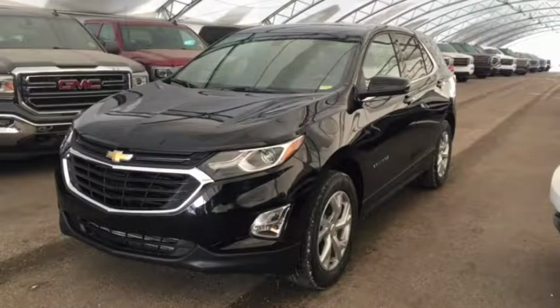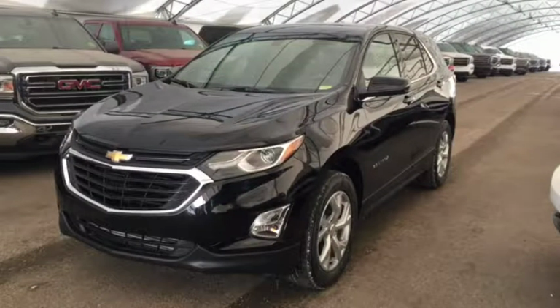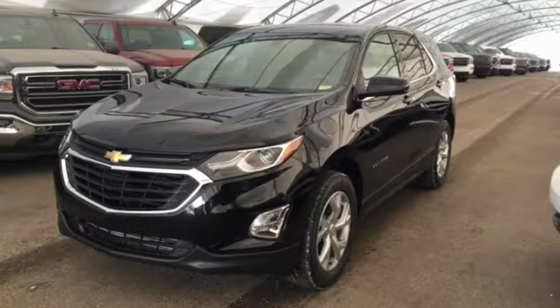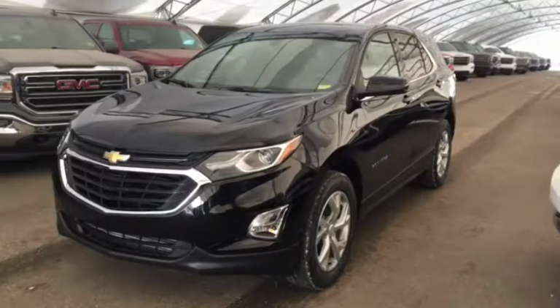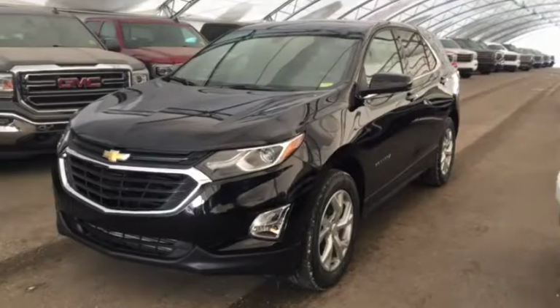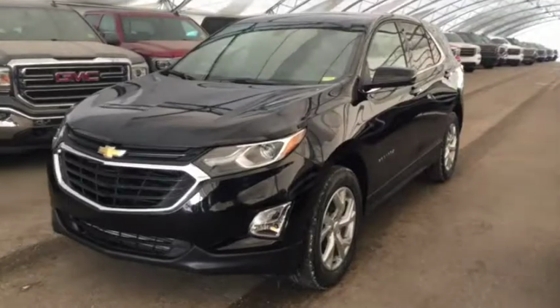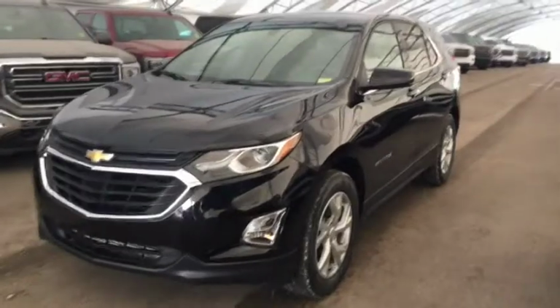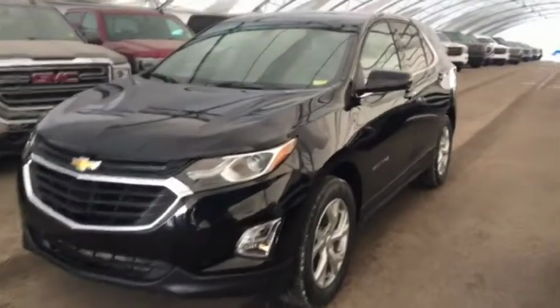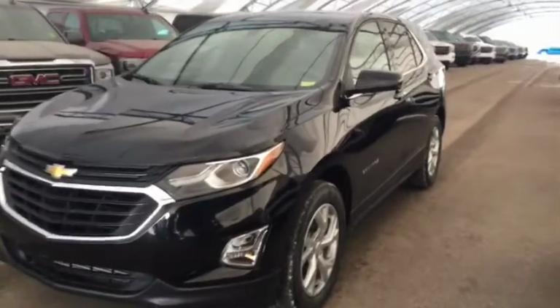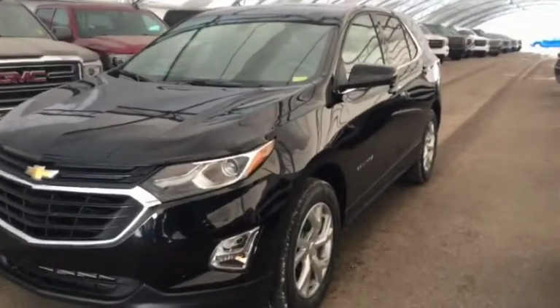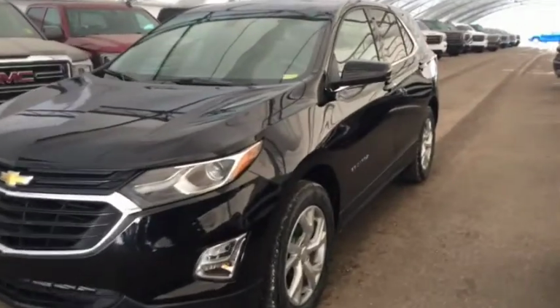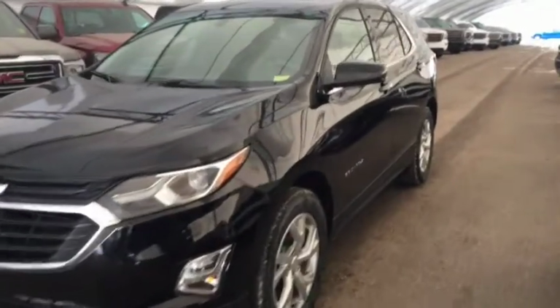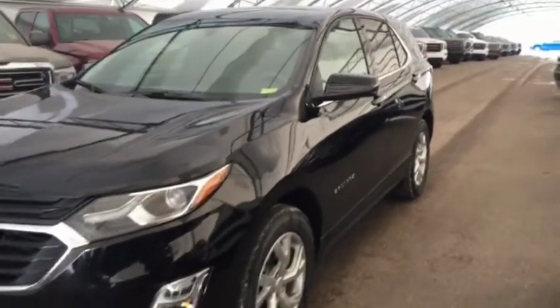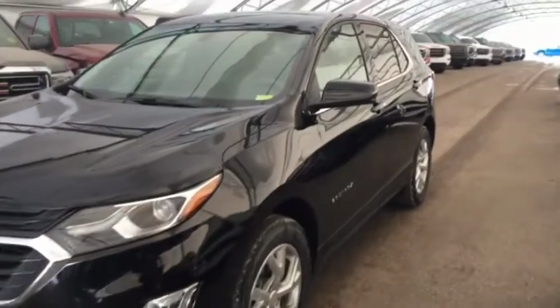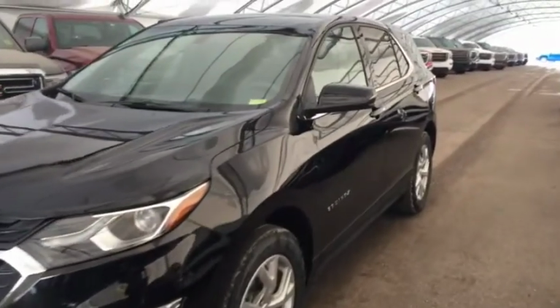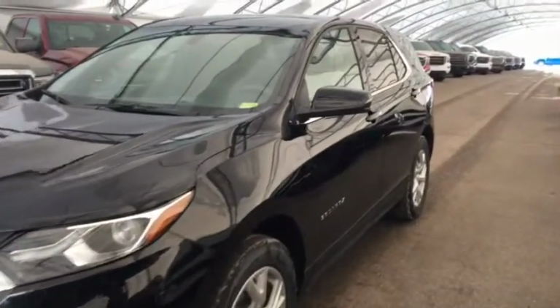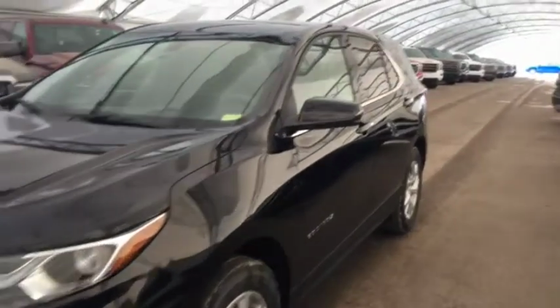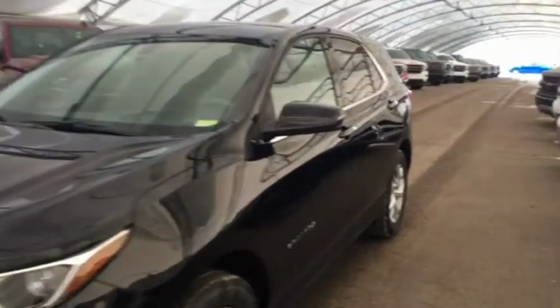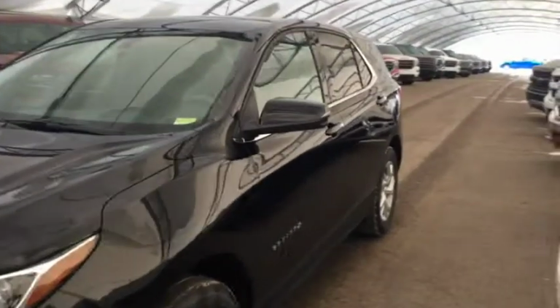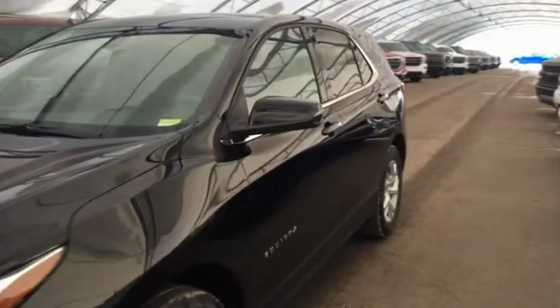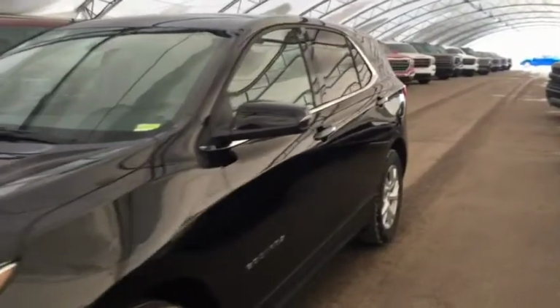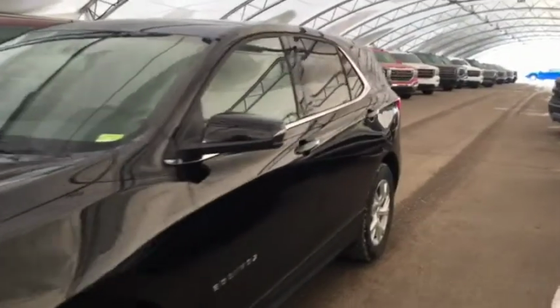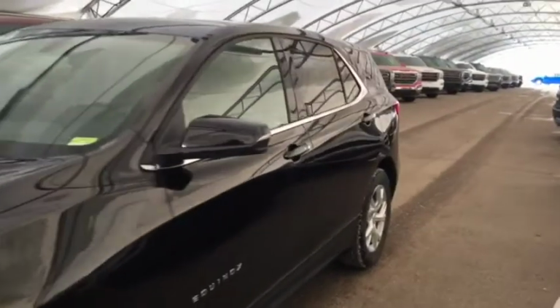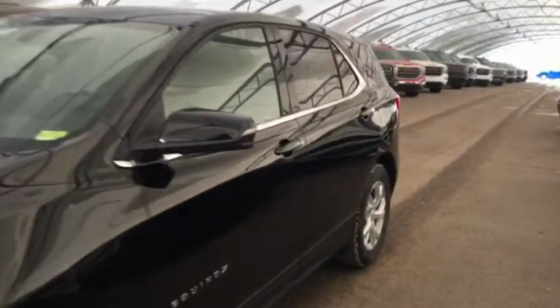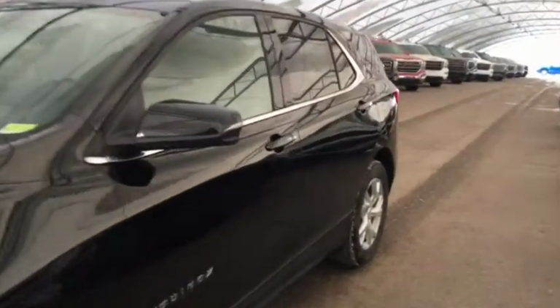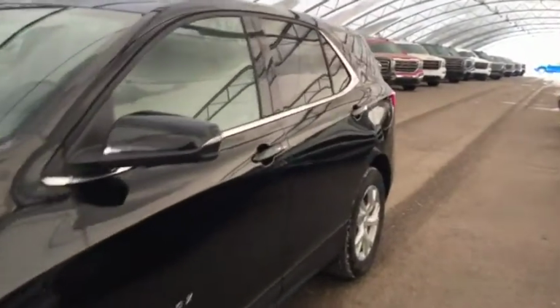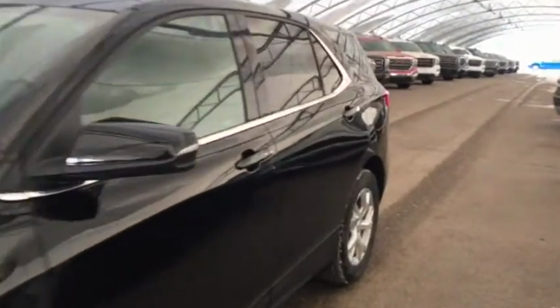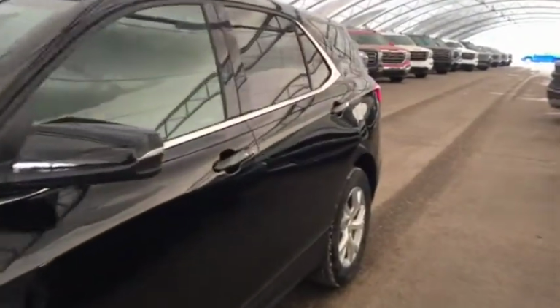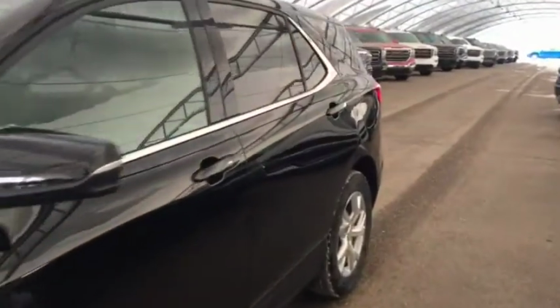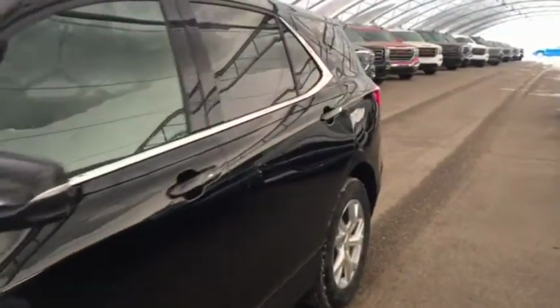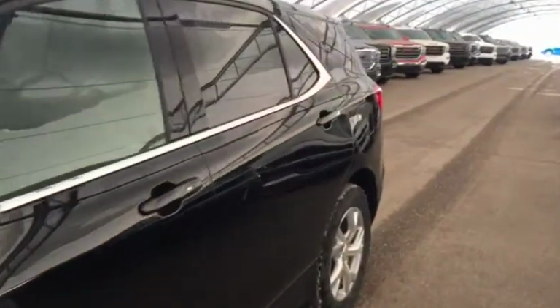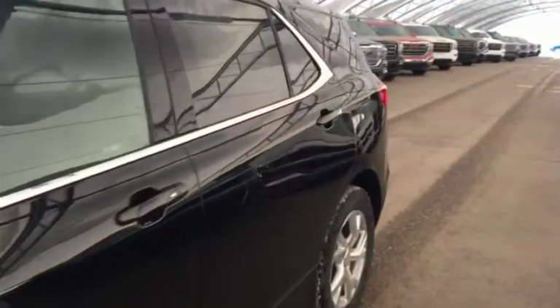Welcome to Davis Chevrolet. This is the 2018 Chevrolet Equinox in the color black.